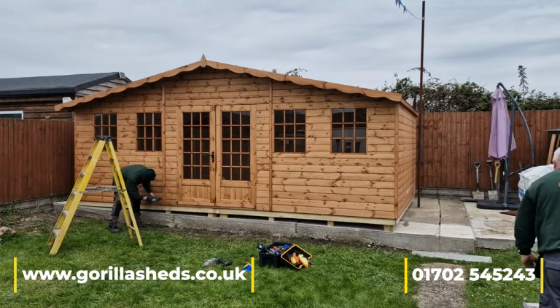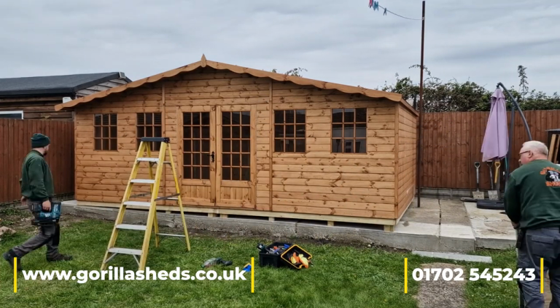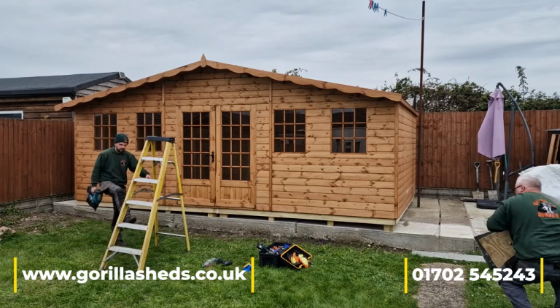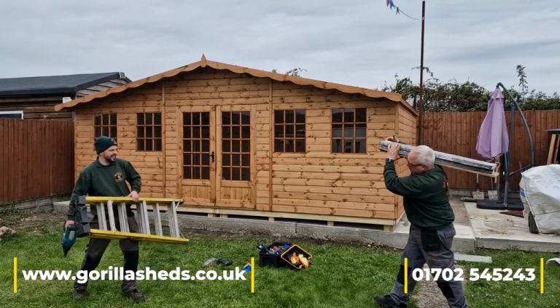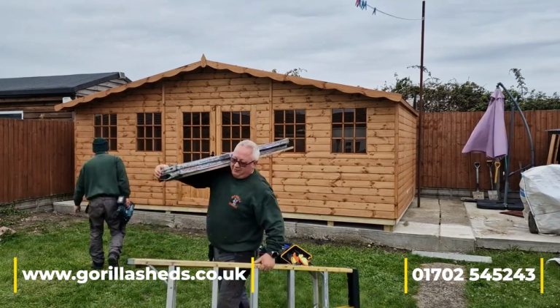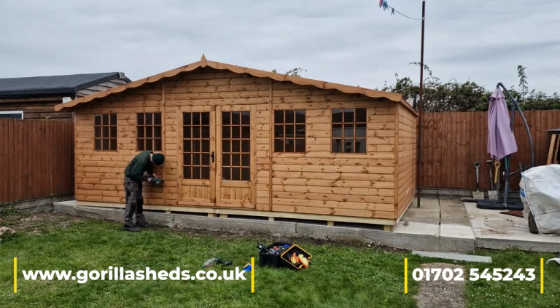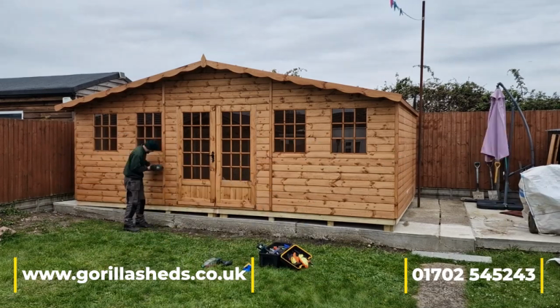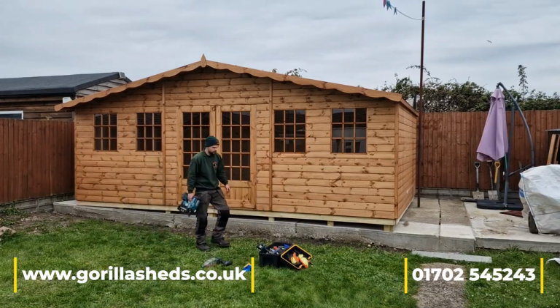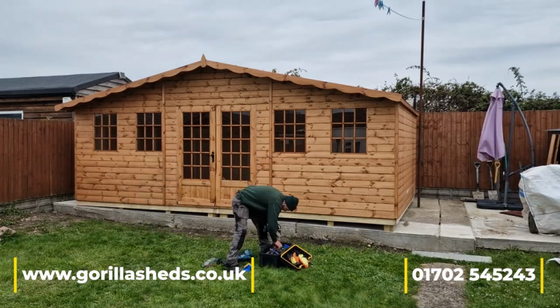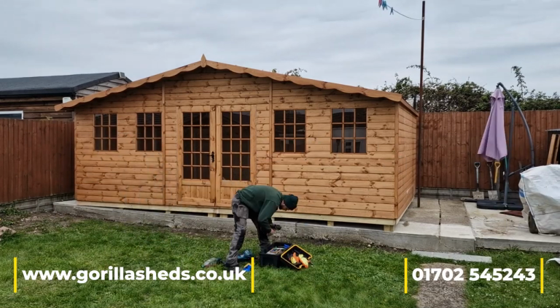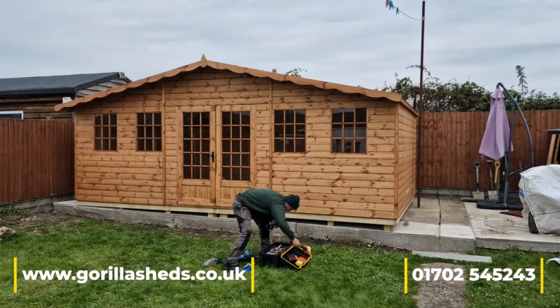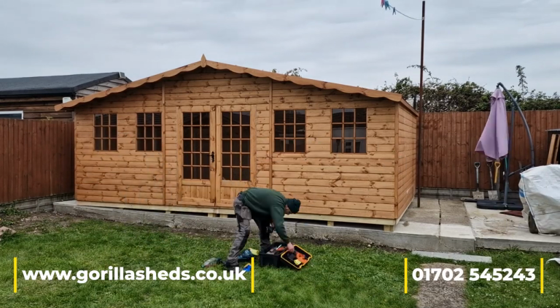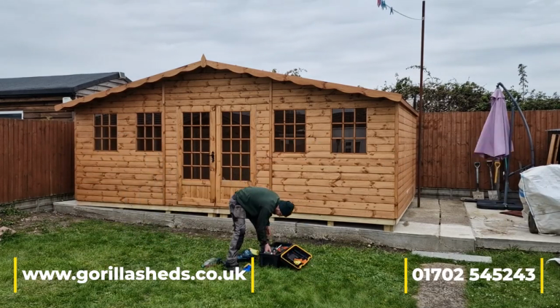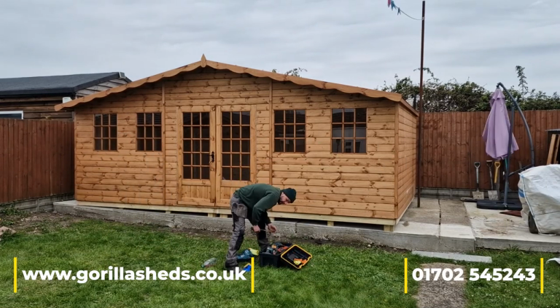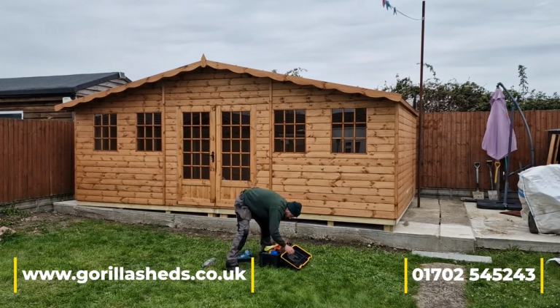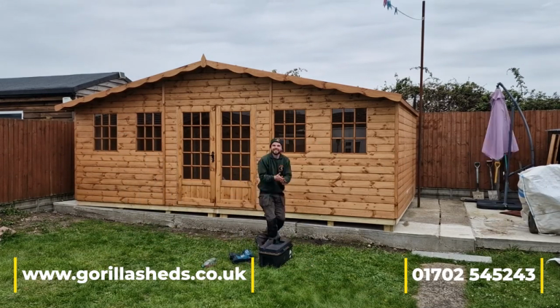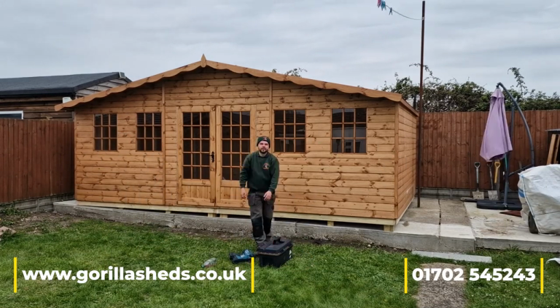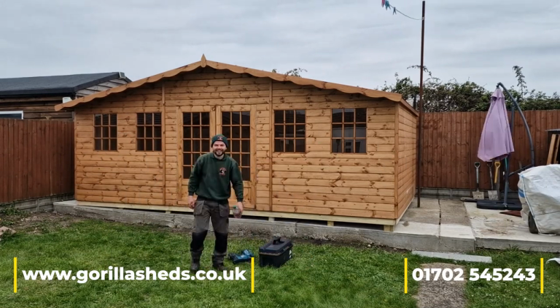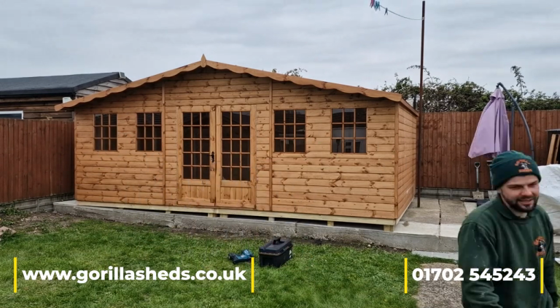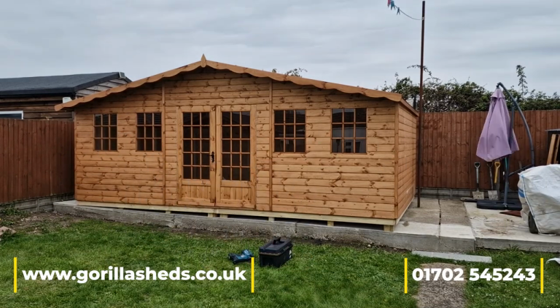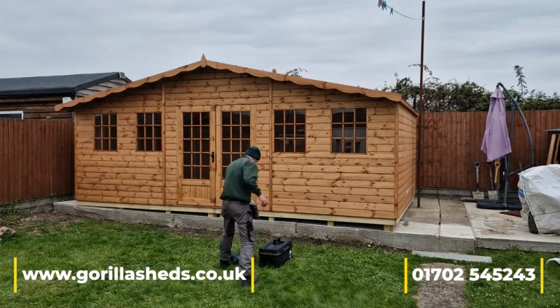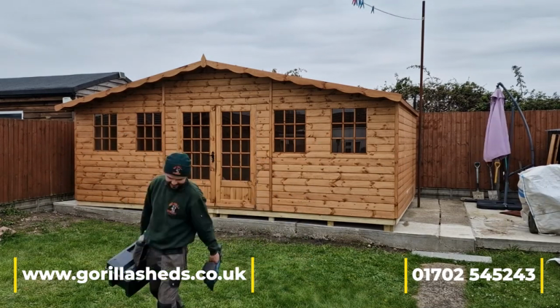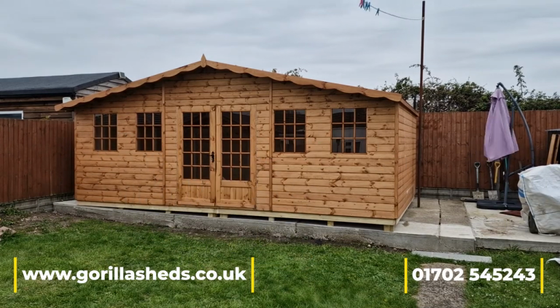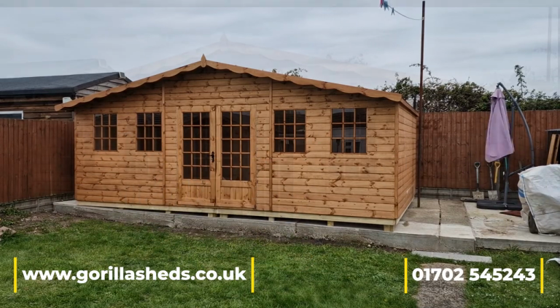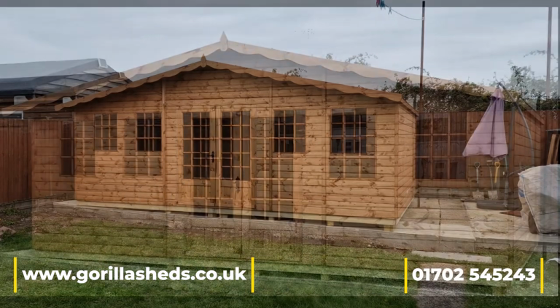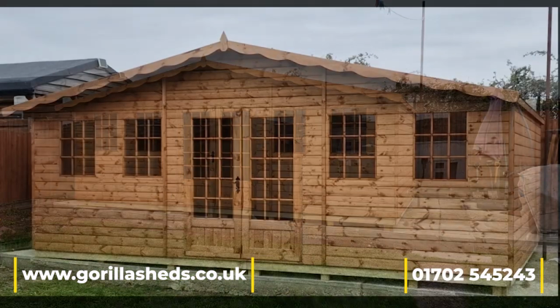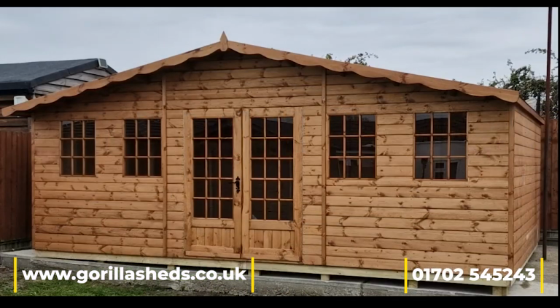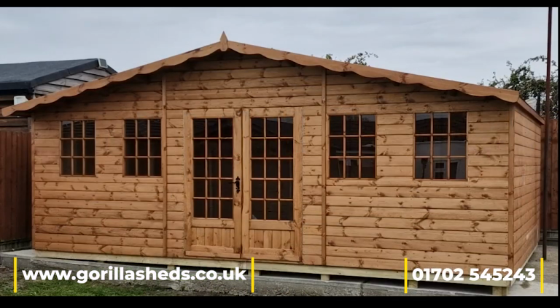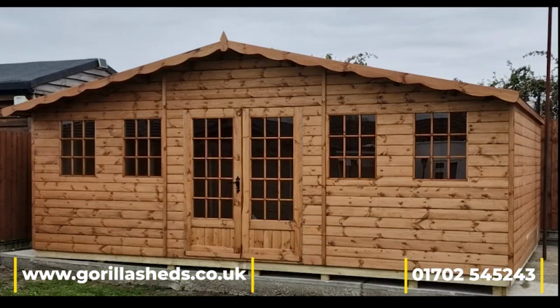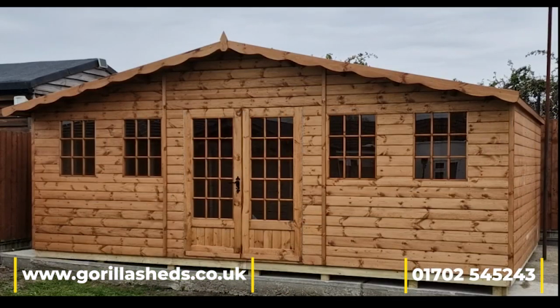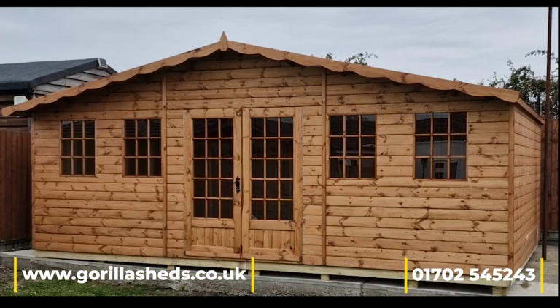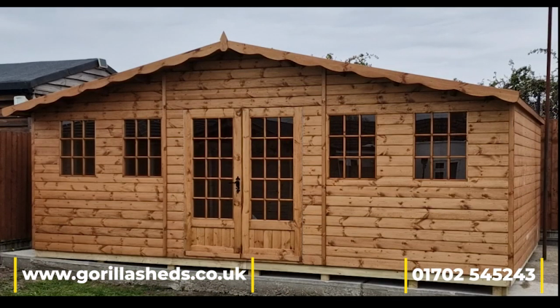And there you go — that's a 20-foot by 12-foot Georgian summer house shed.